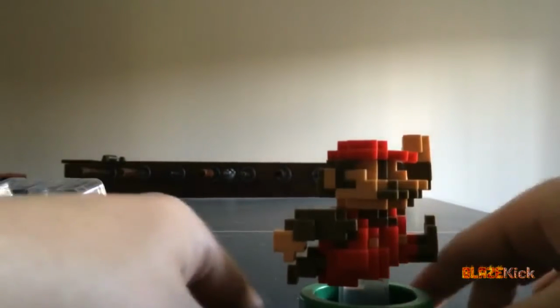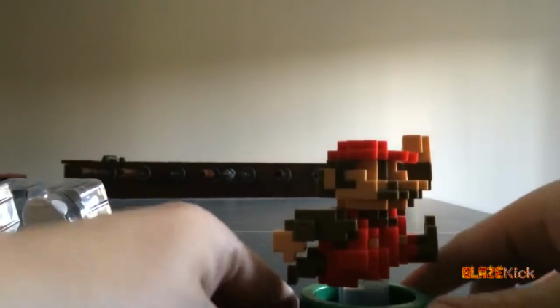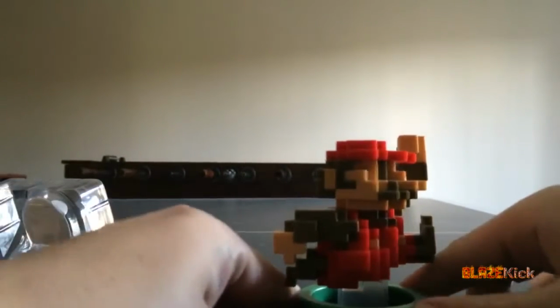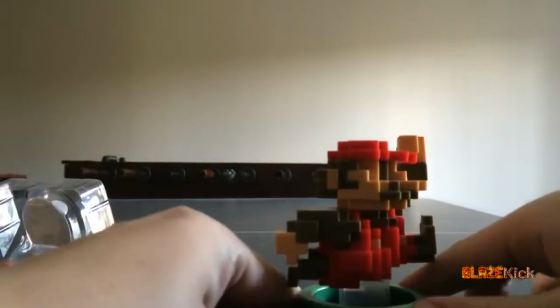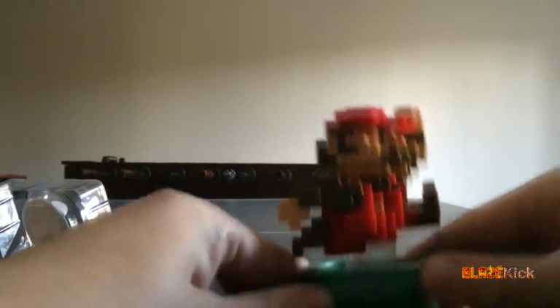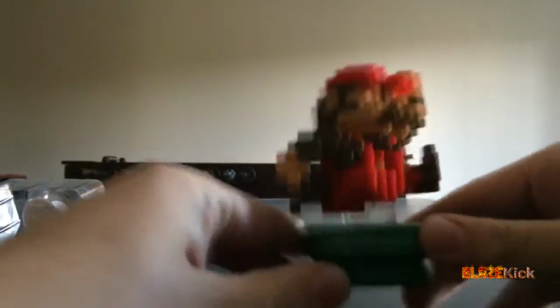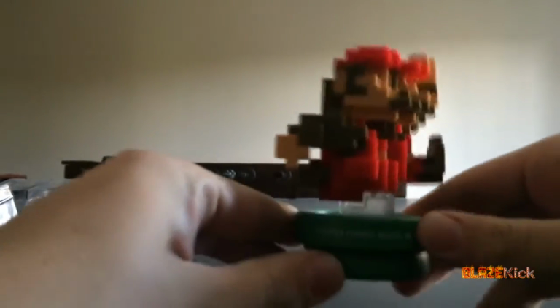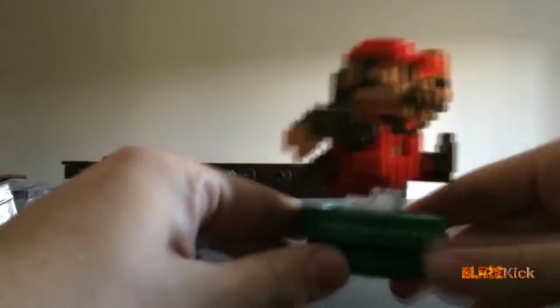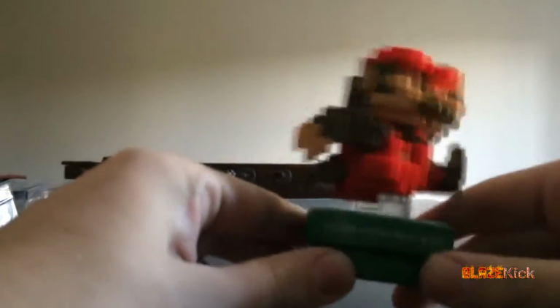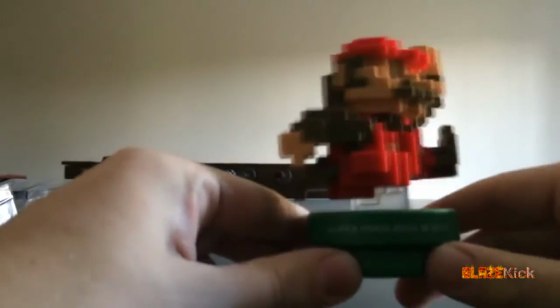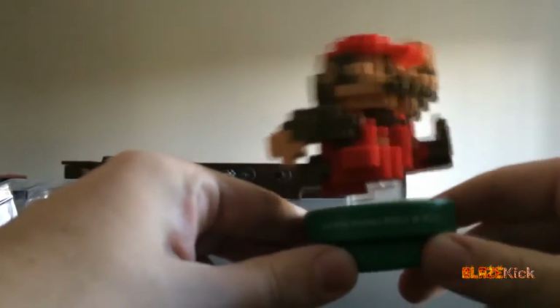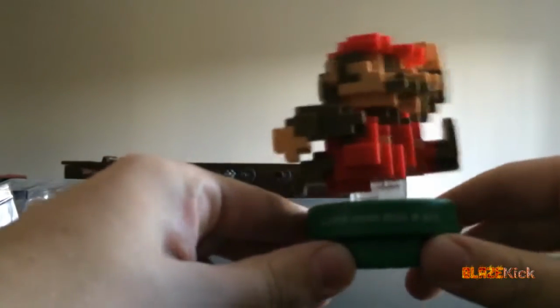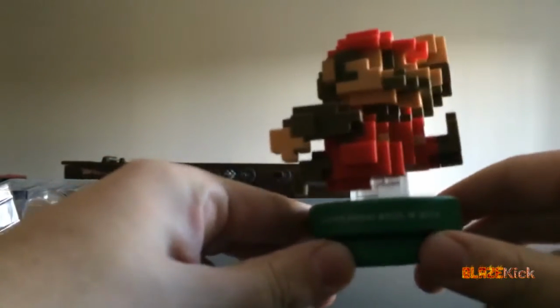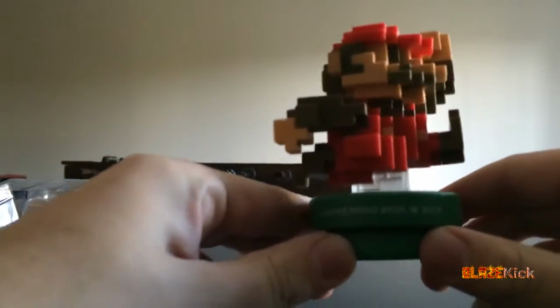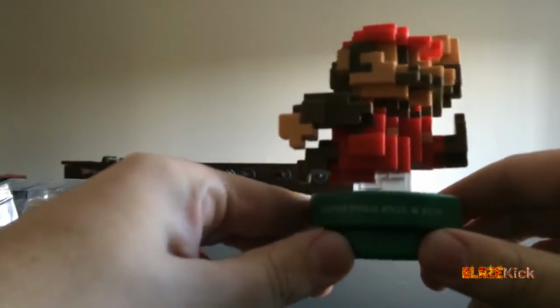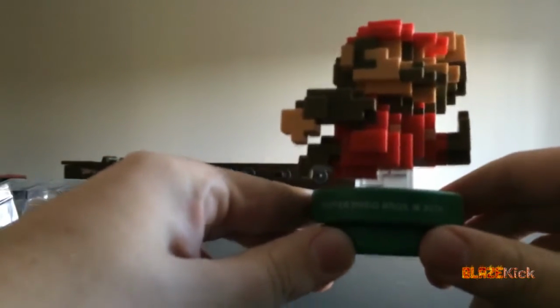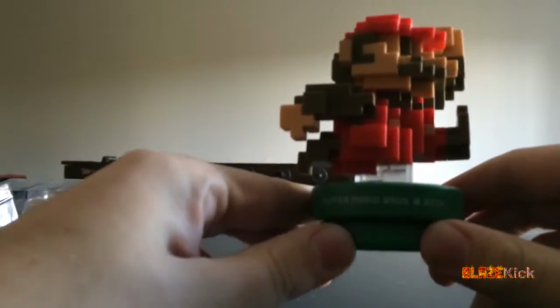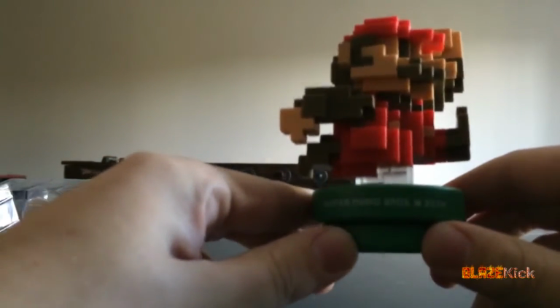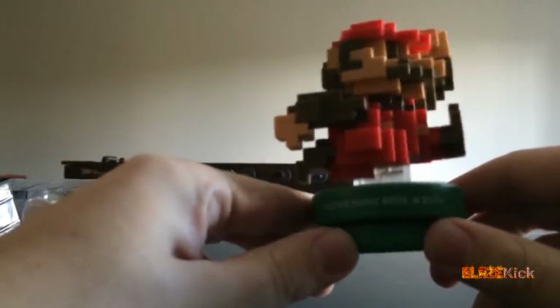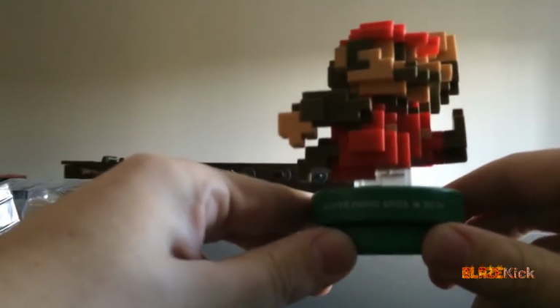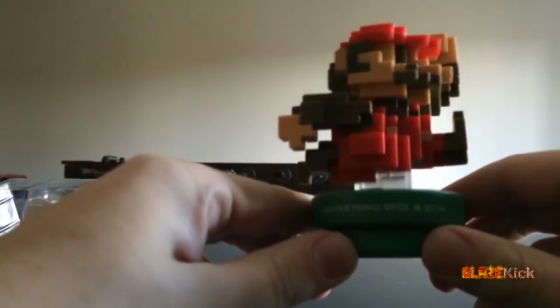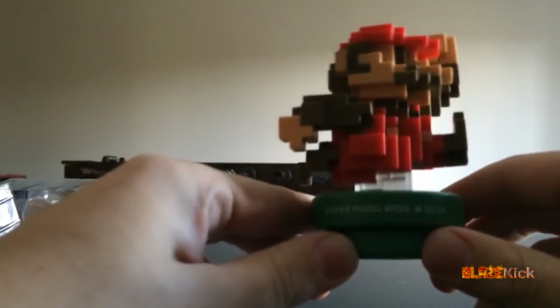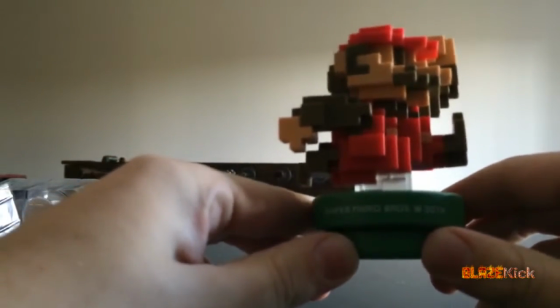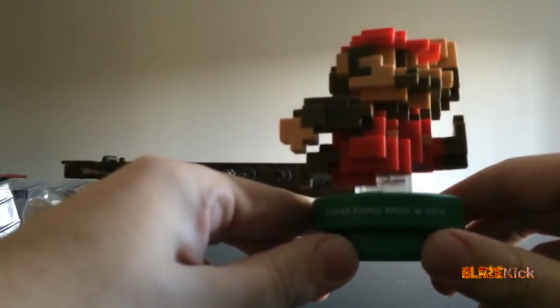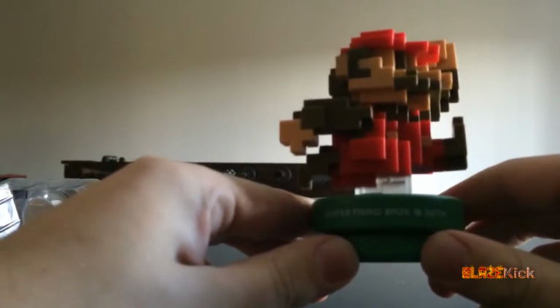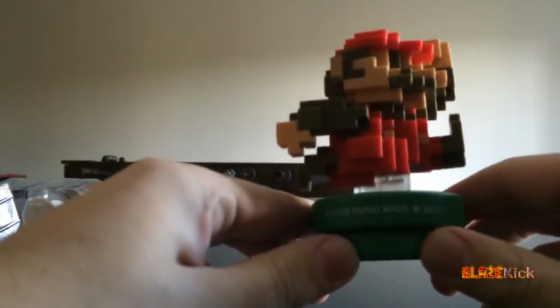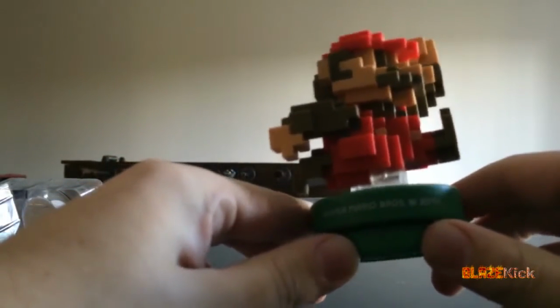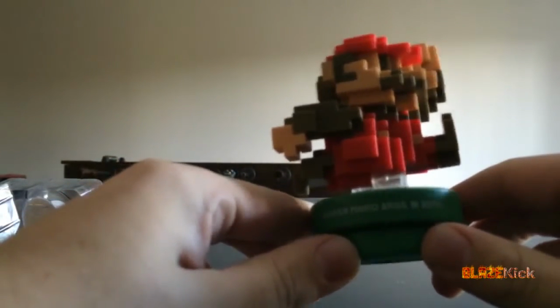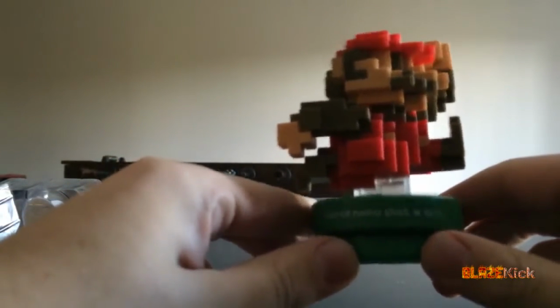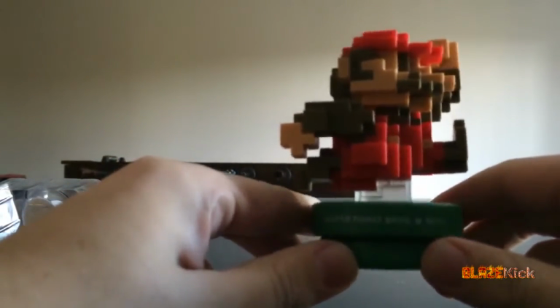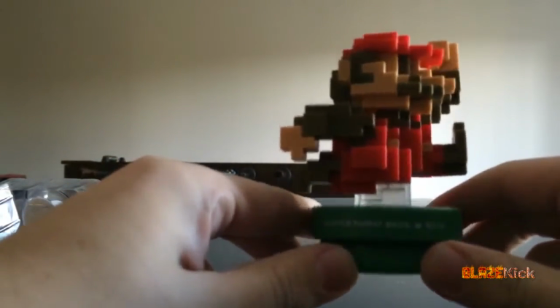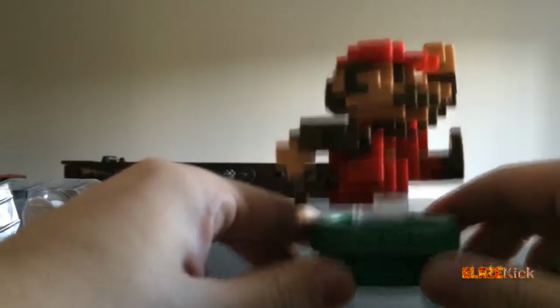Cool base as well — it's like a little warp pipe, and it says Super Mario Bros. There's a little crown, and it says 30th.